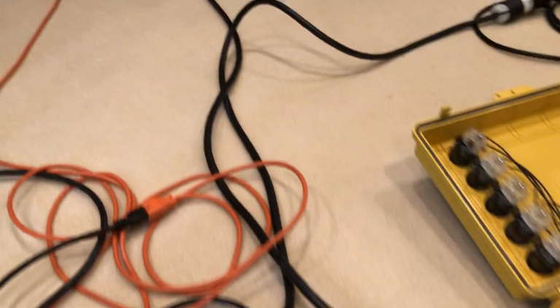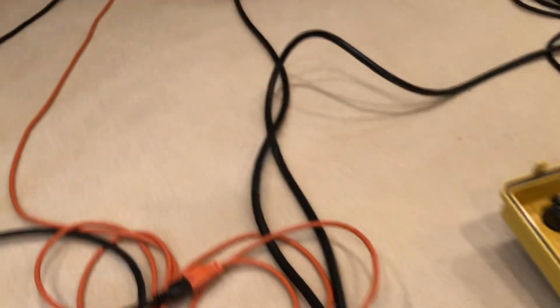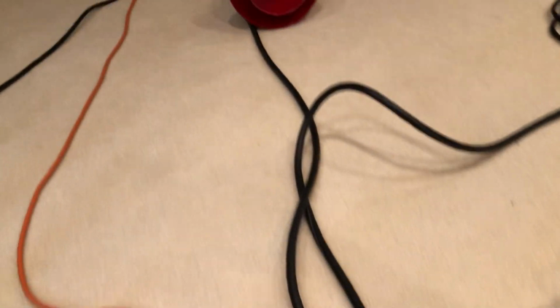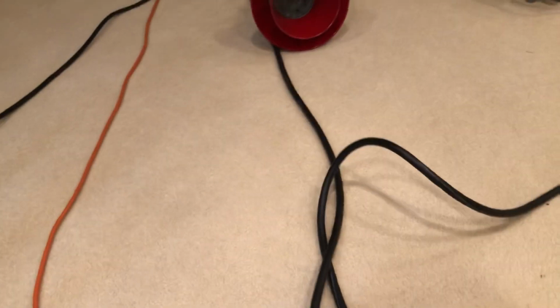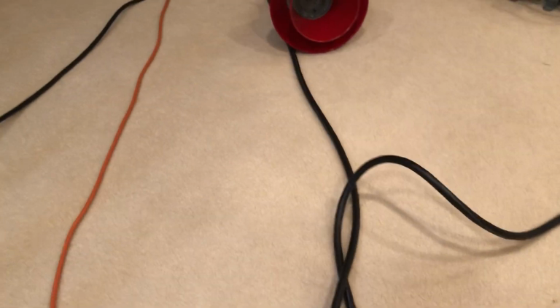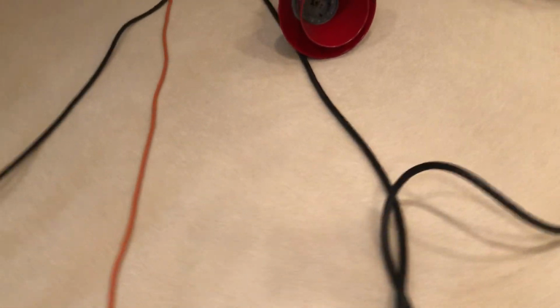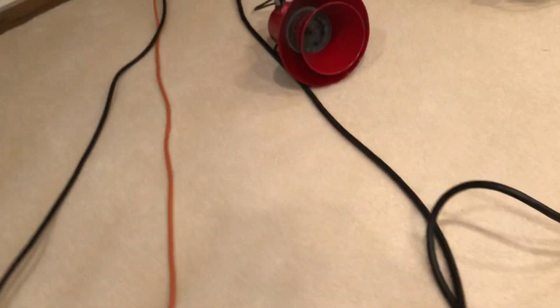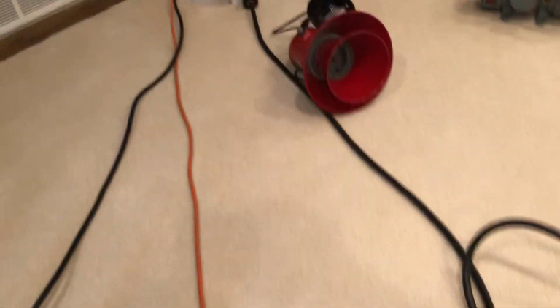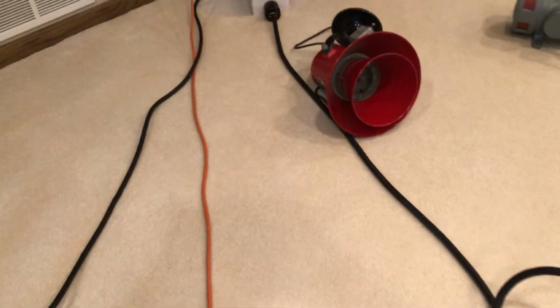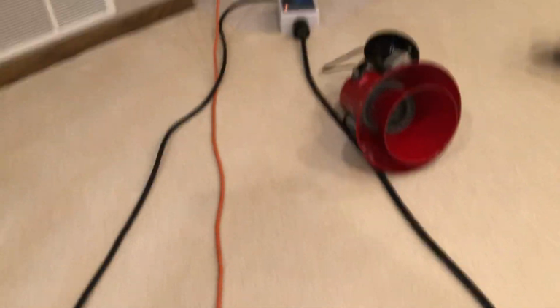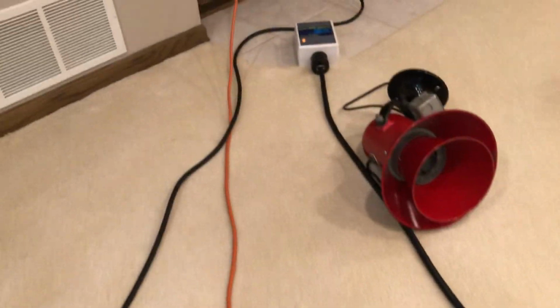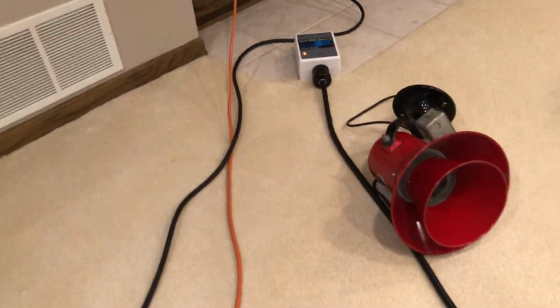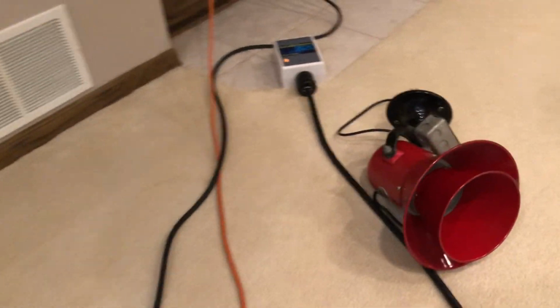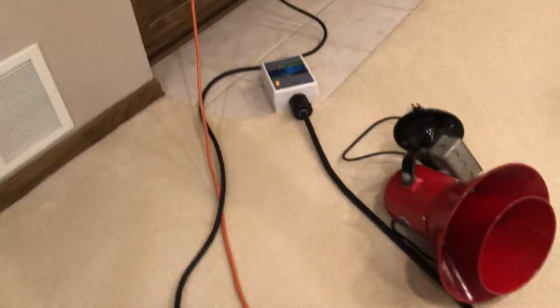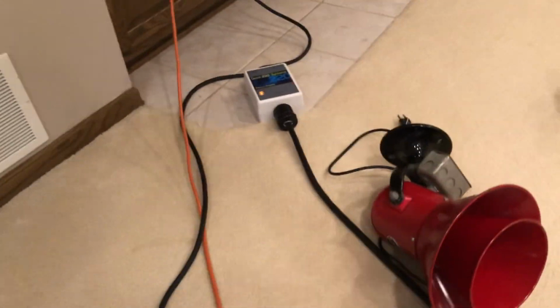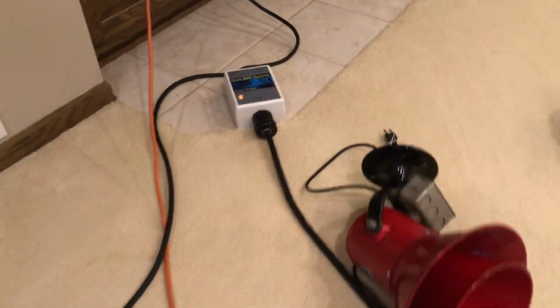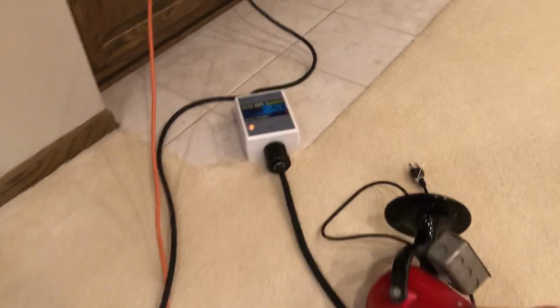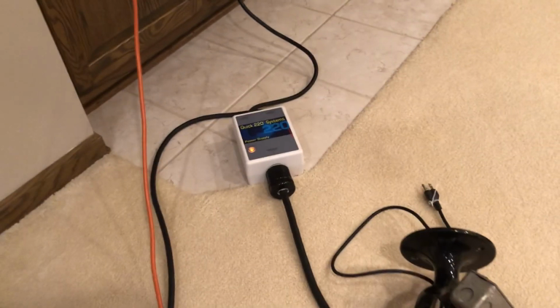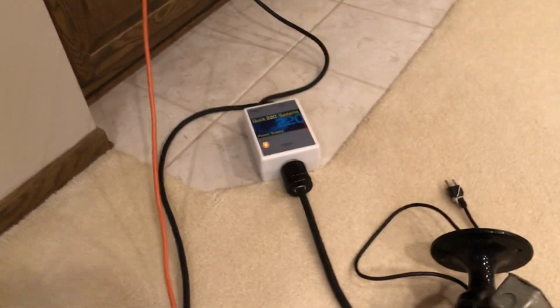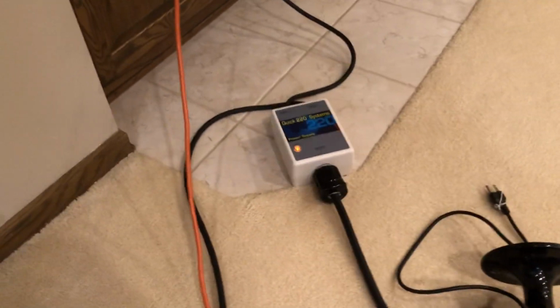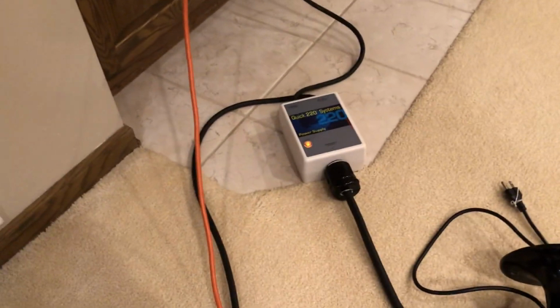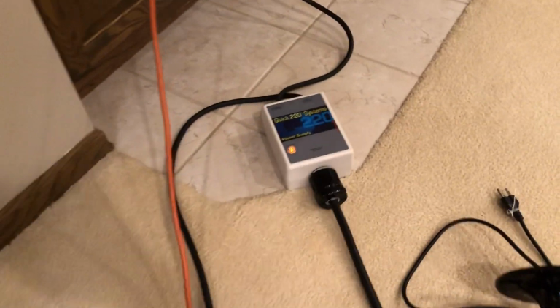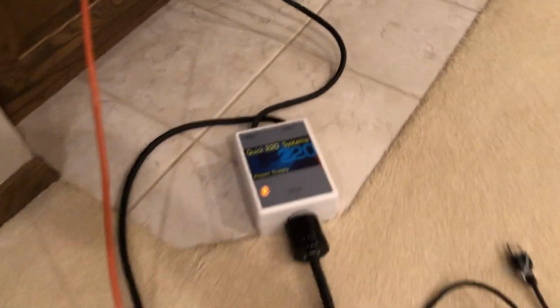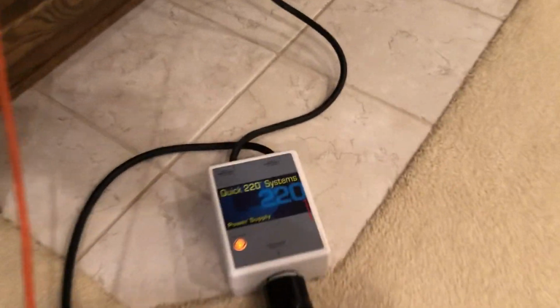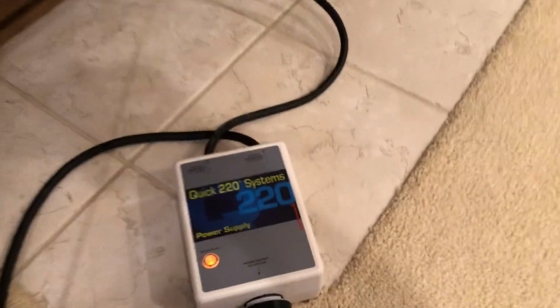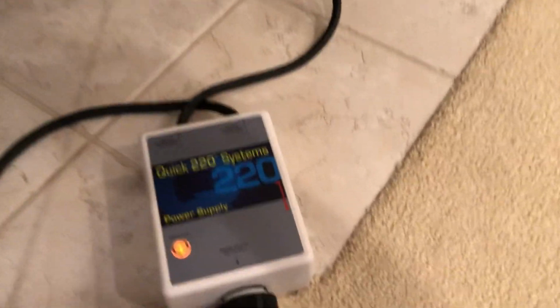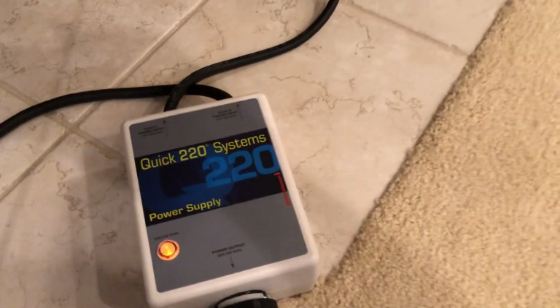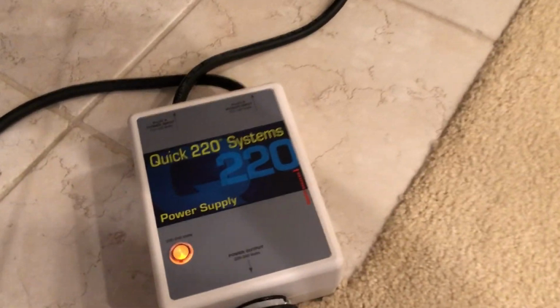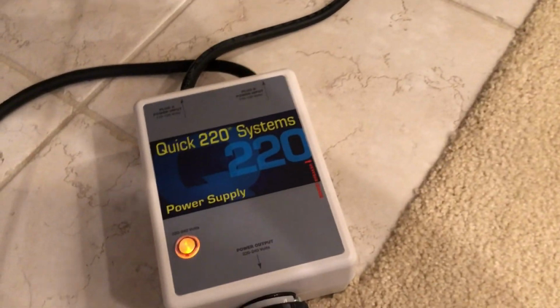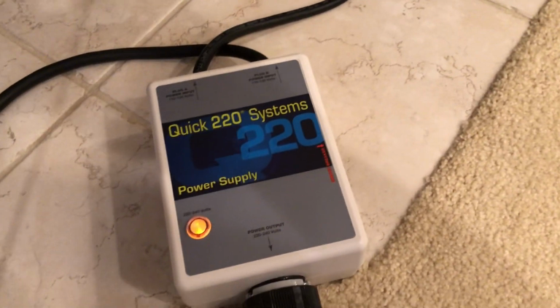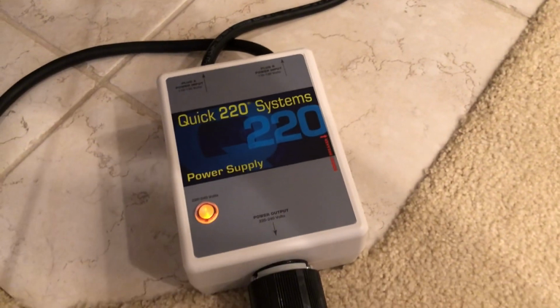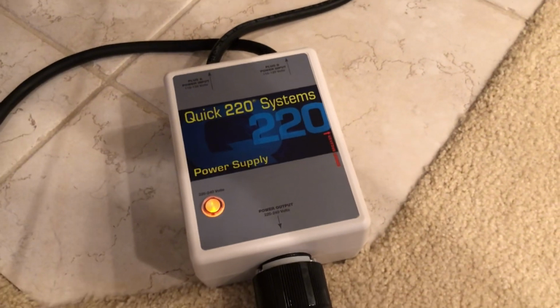Over there I have the Model A that I tested yesterday with this. And then the Secomac GP3, which I actually haven't tested yet. I got it refurbished and repainted by a motor shop, so it should wail like a son of a gun. This last one here on the left is your input power — that gets connected to your source. What I'm using to get the GP3 up to full speed is a Quick 220.